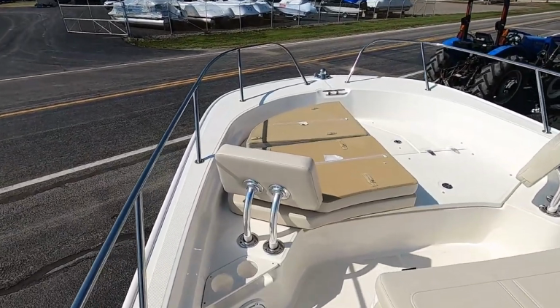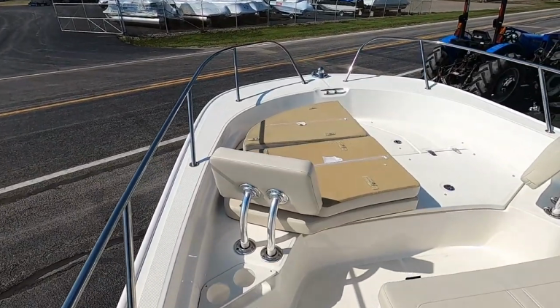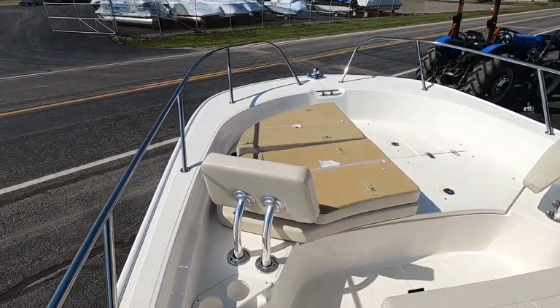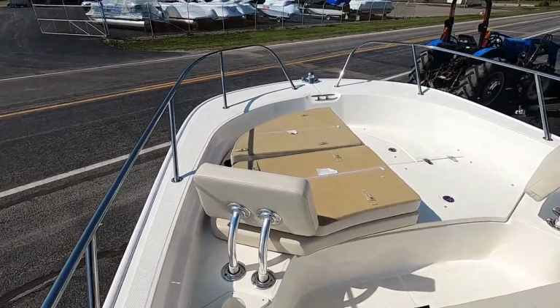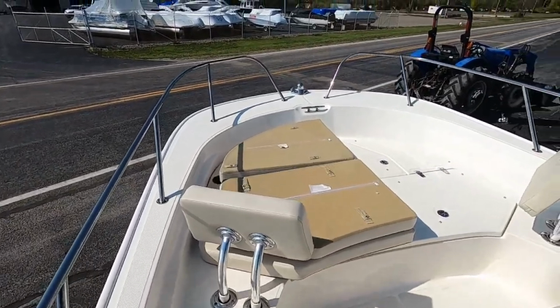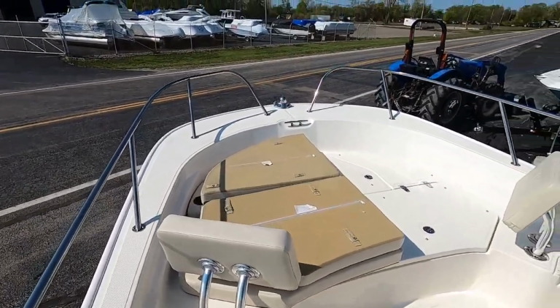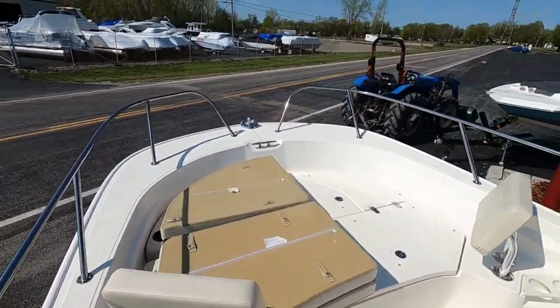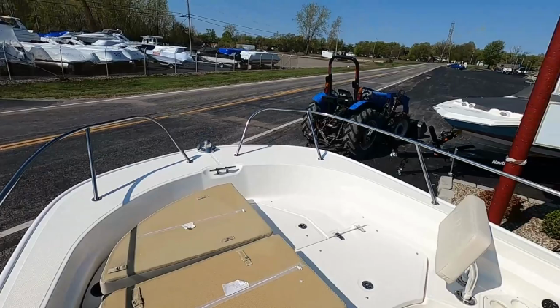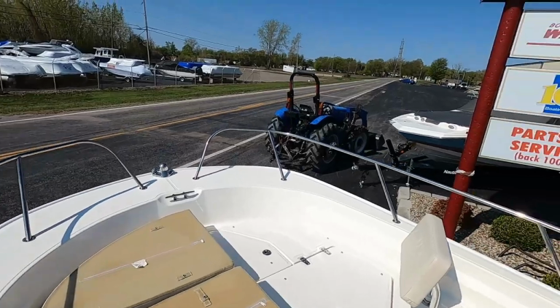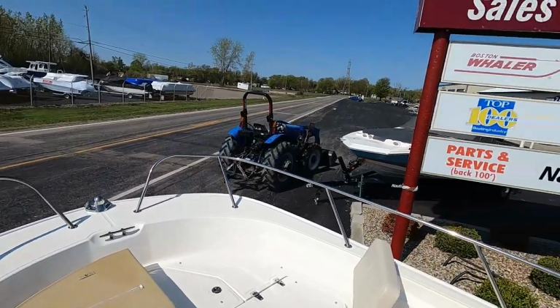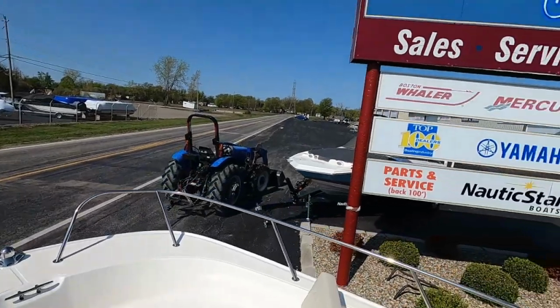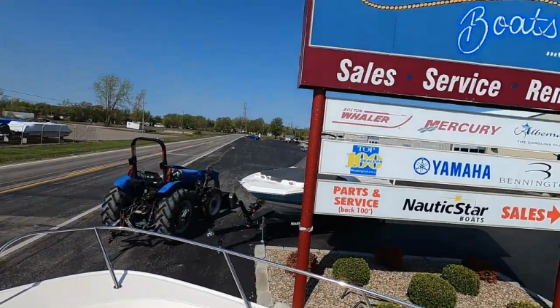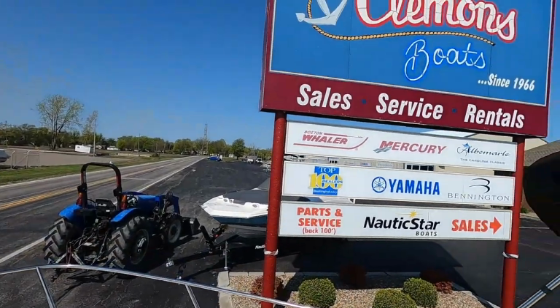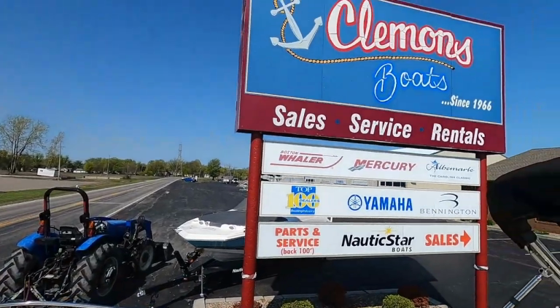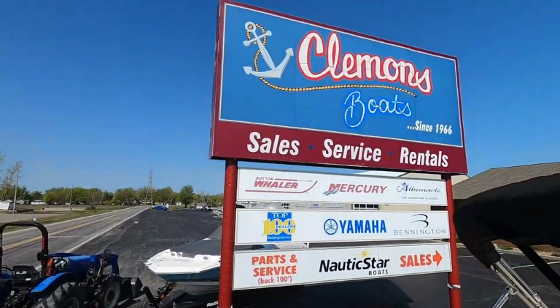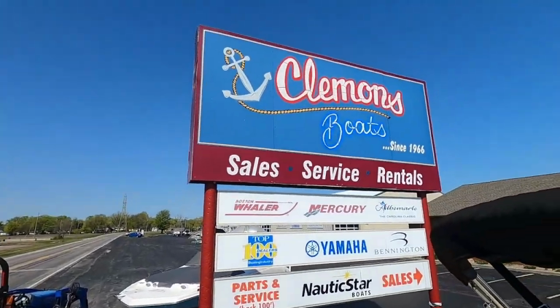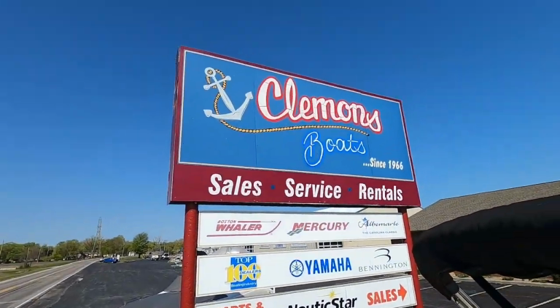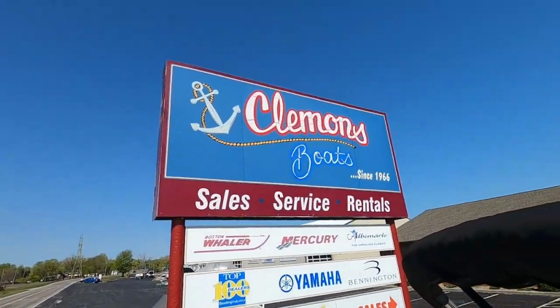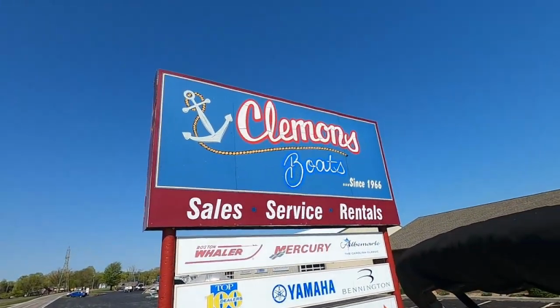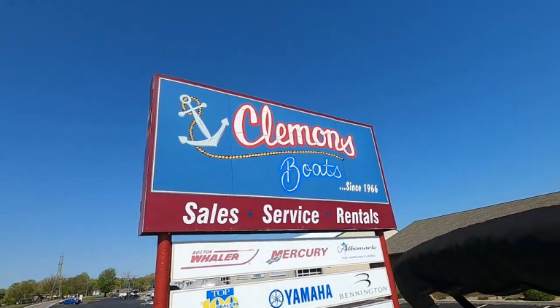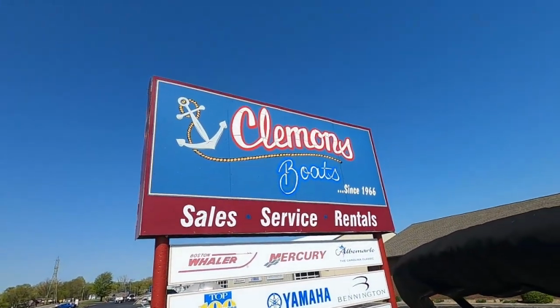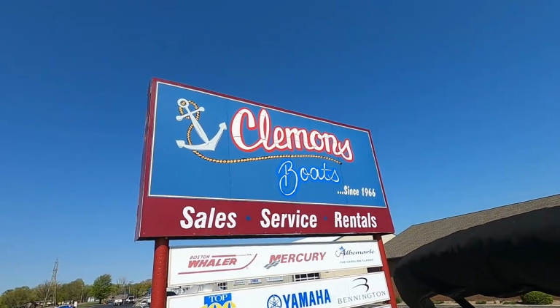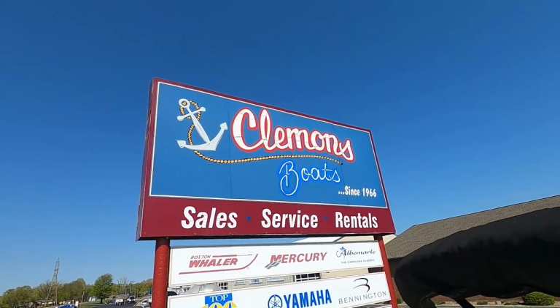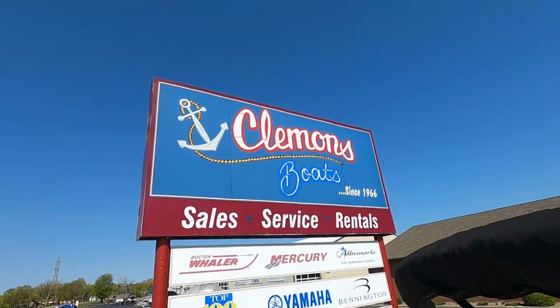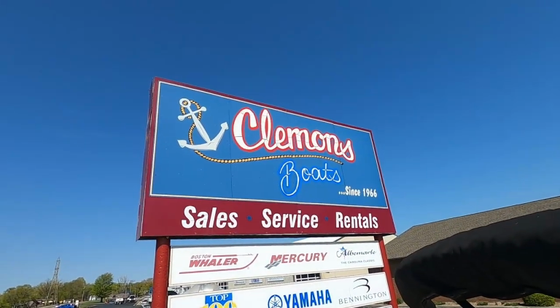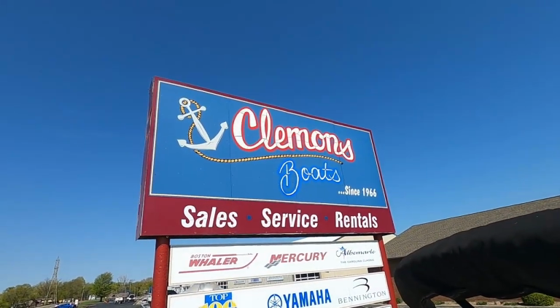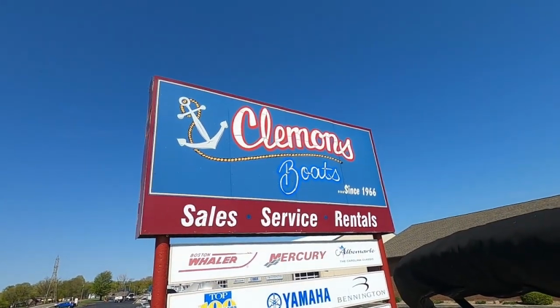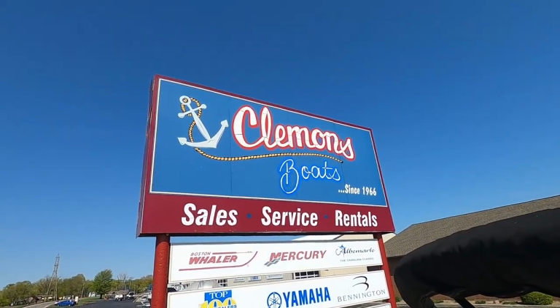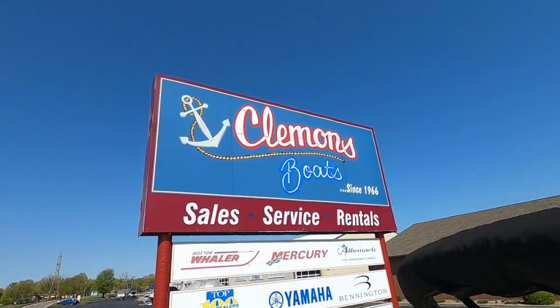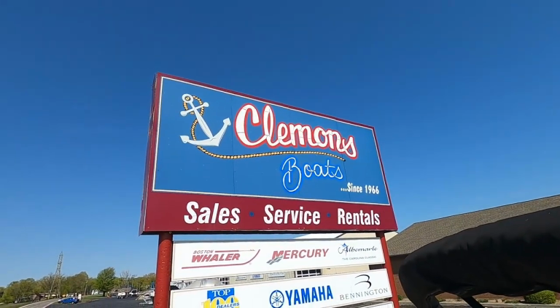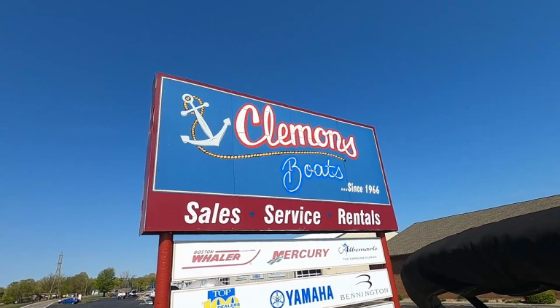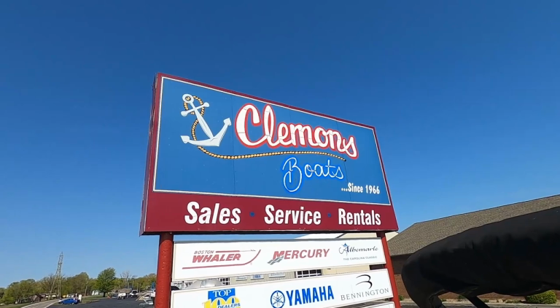You can see this boat and many more at clemensboats.com. Don't forget to like us on Facebook. Thanks guys, have a good one.